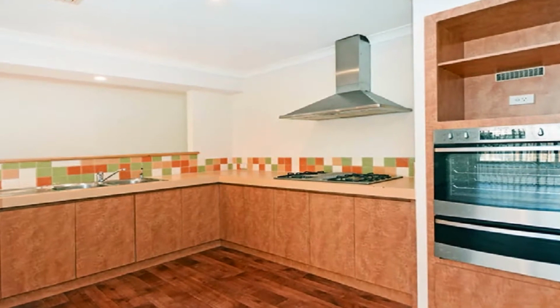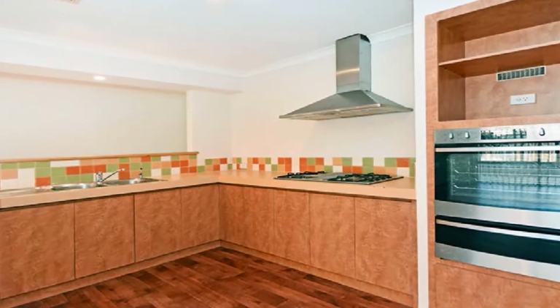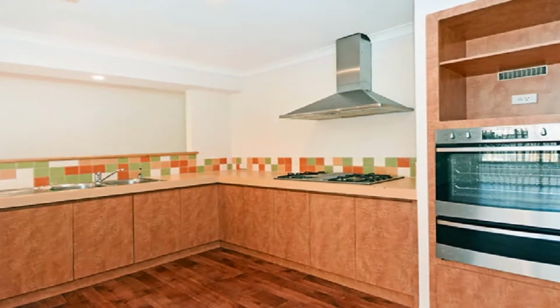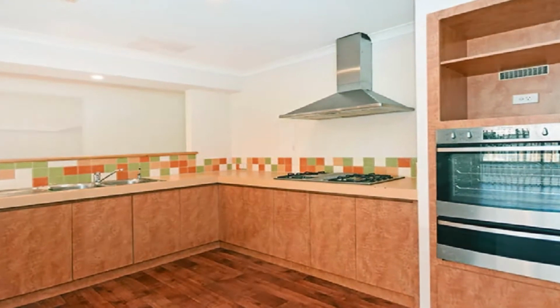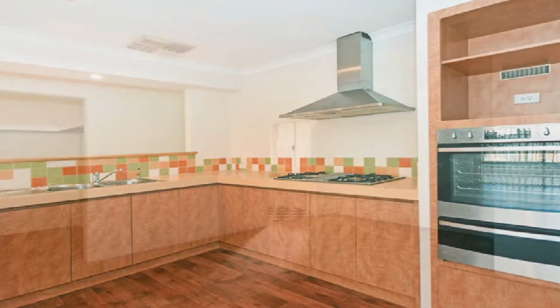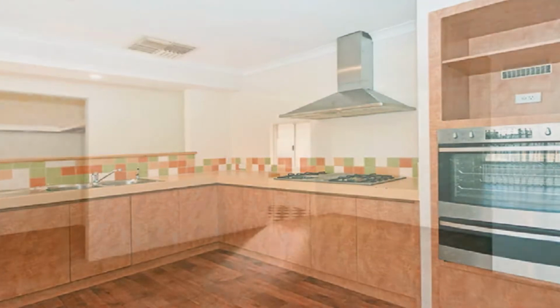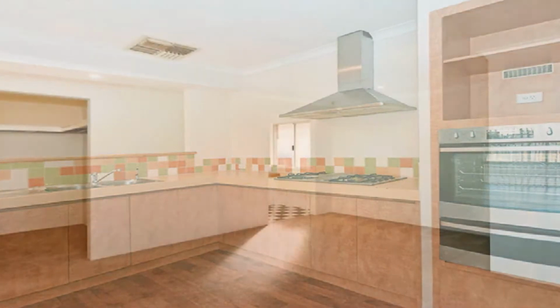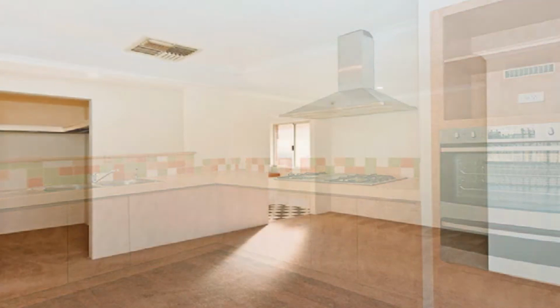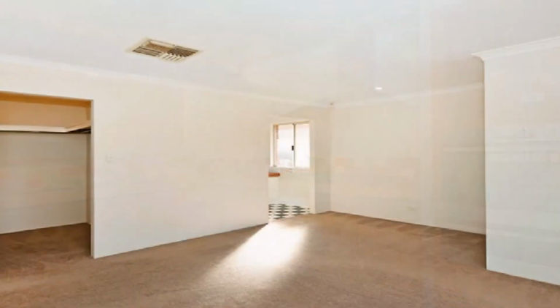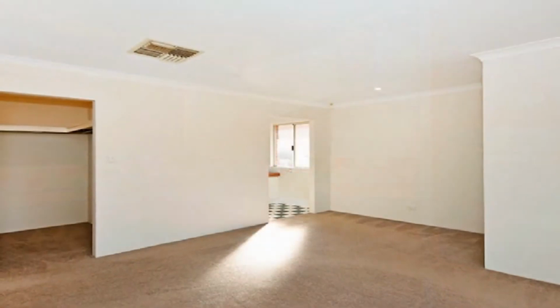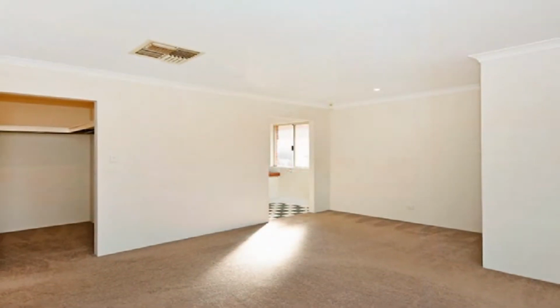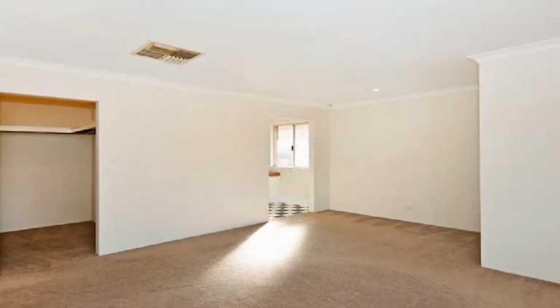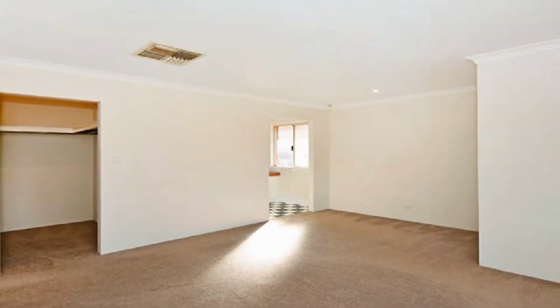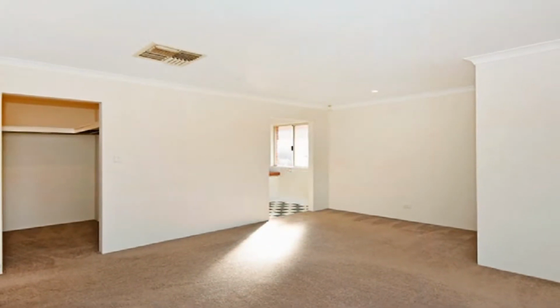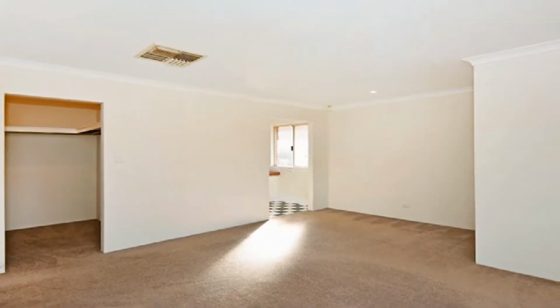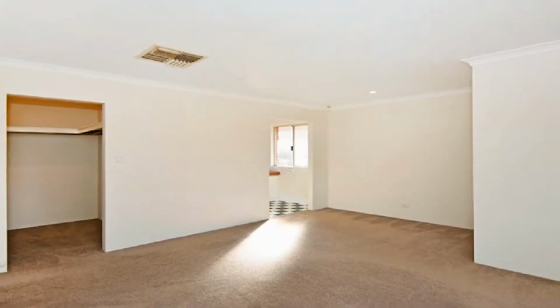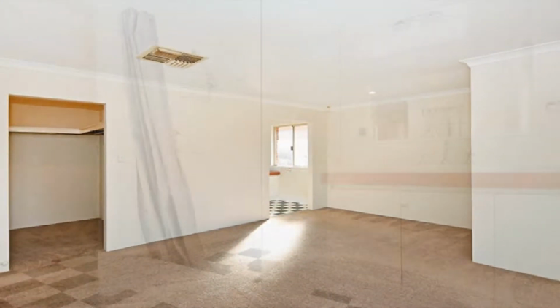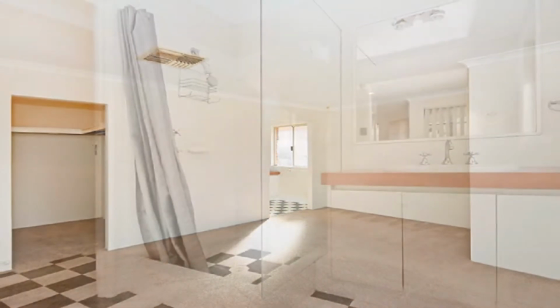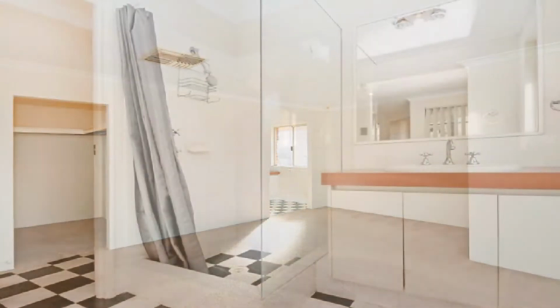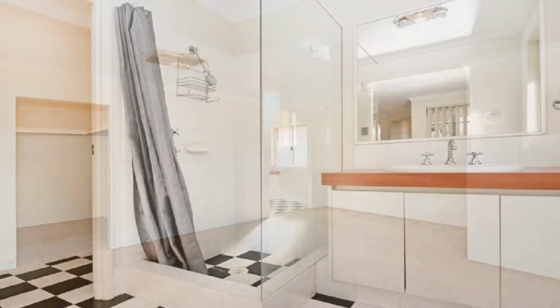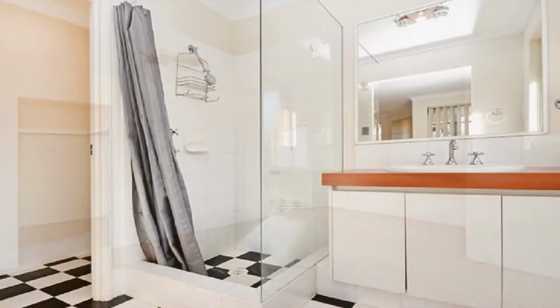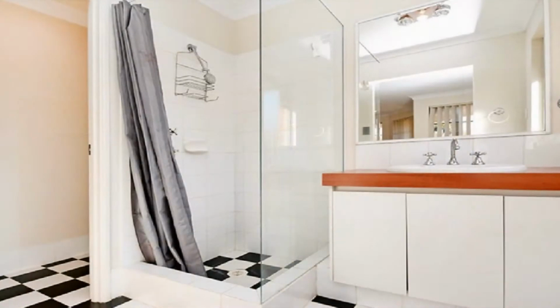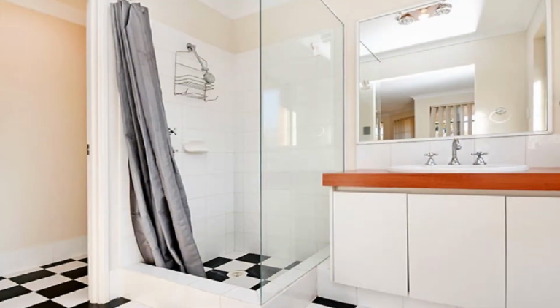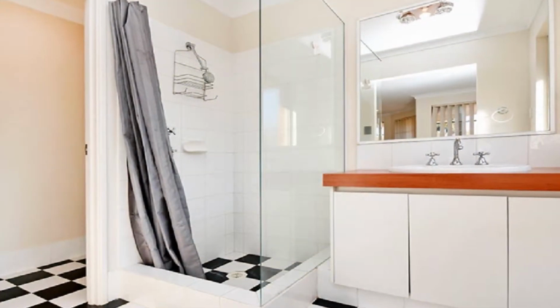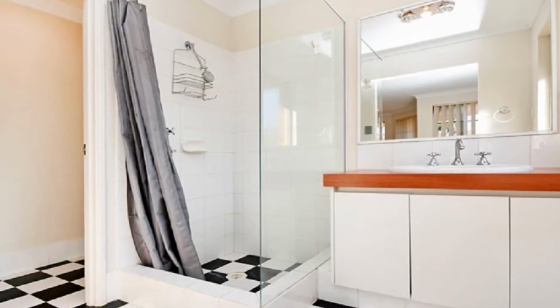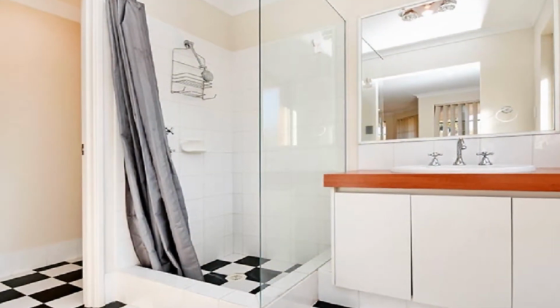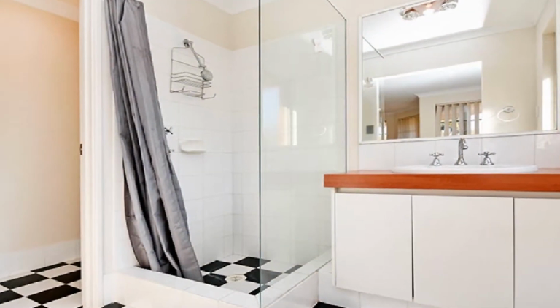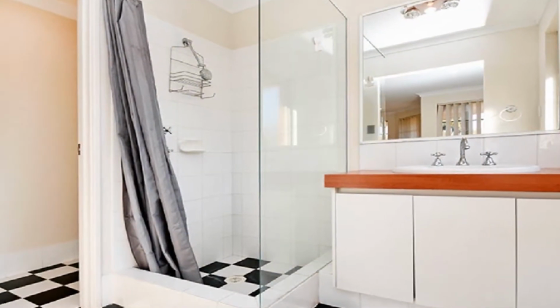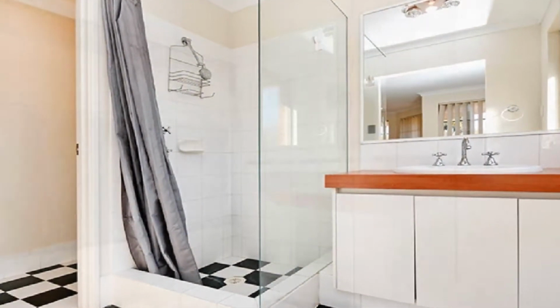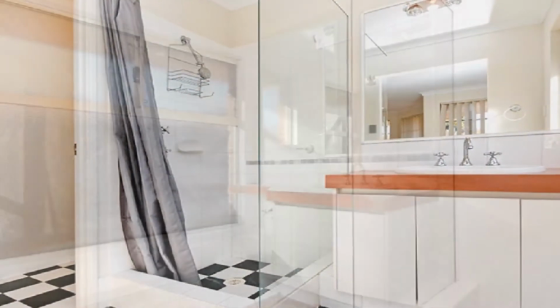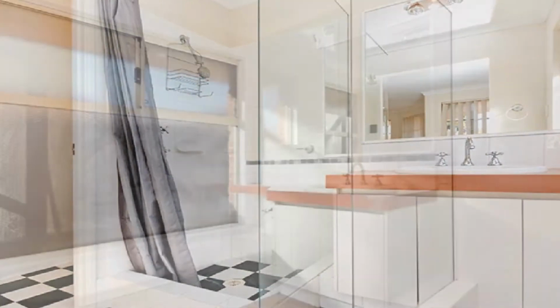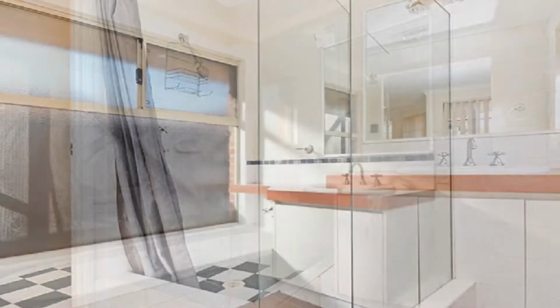The spacious master boasts a walk-in robe and en-suite, whilst the generously sized minor bedrooms share the family bathroom.